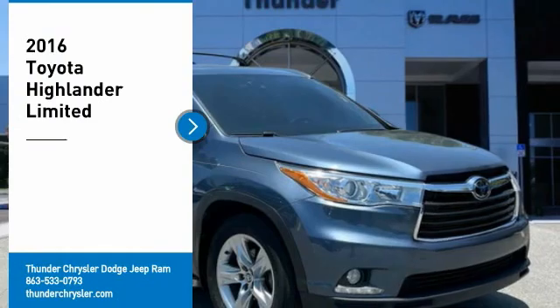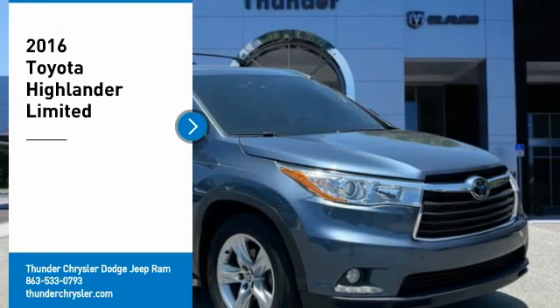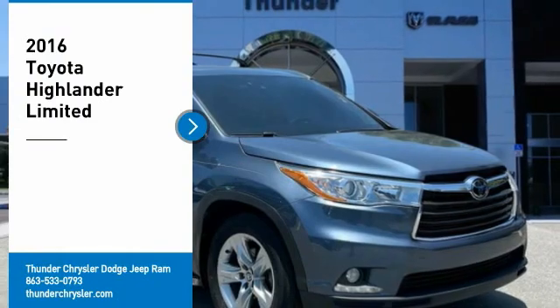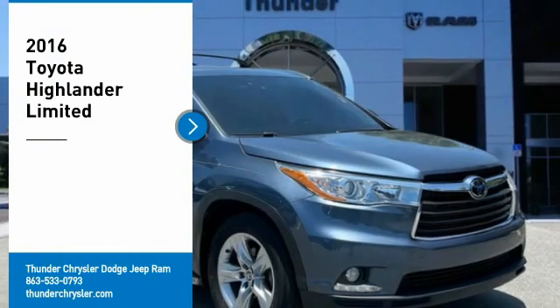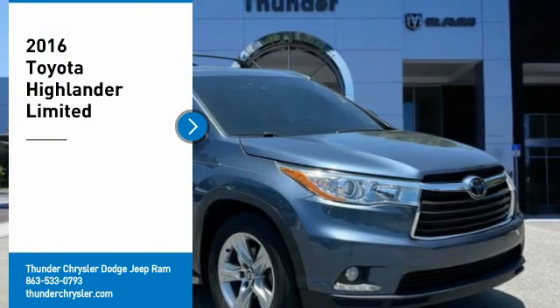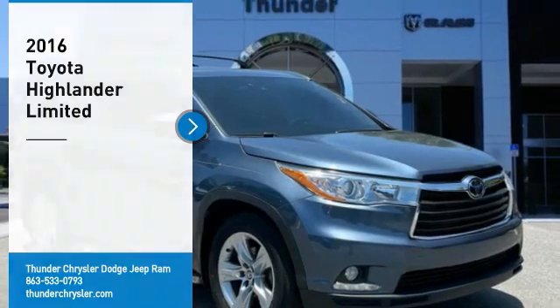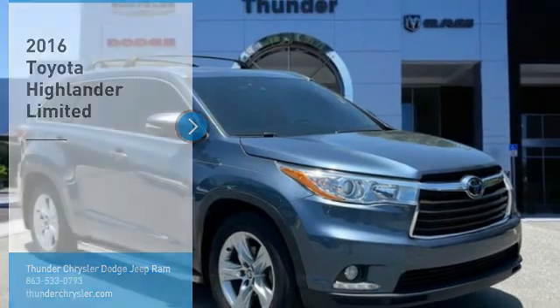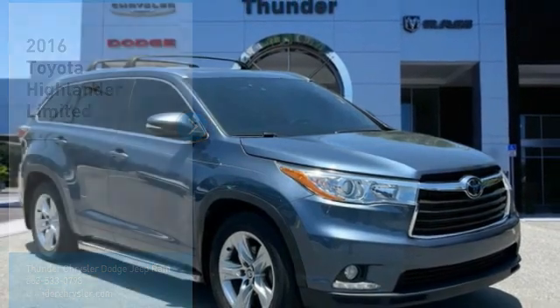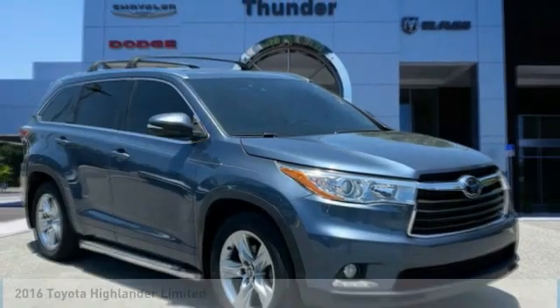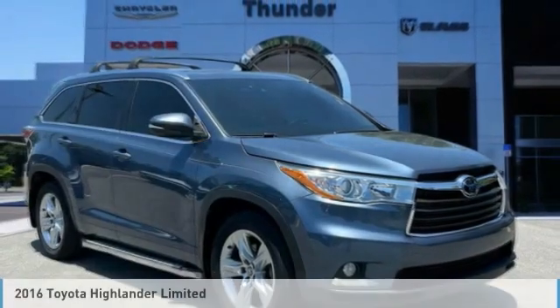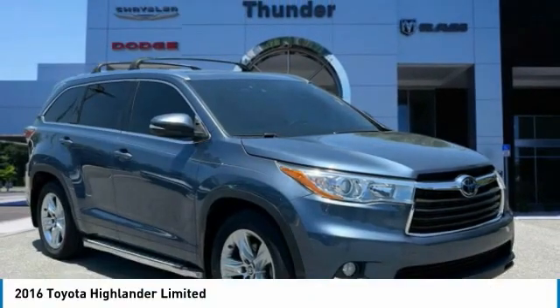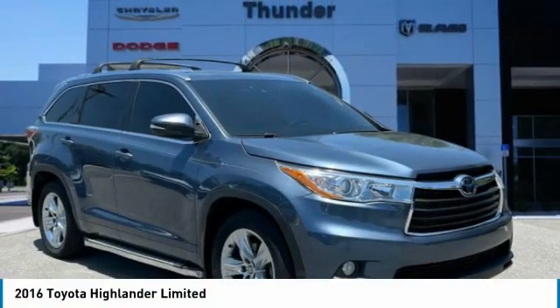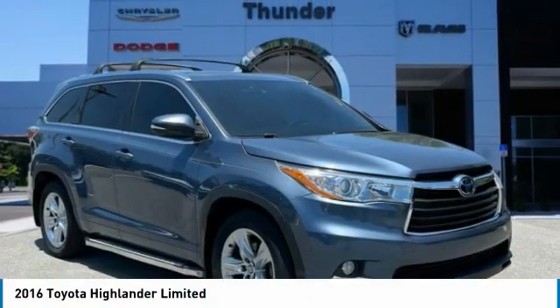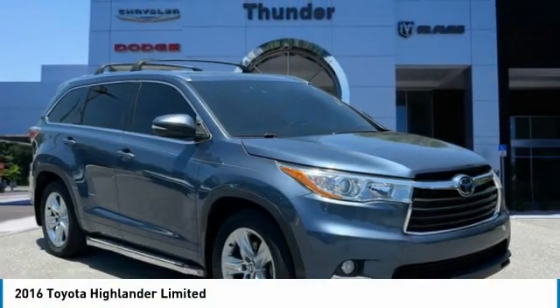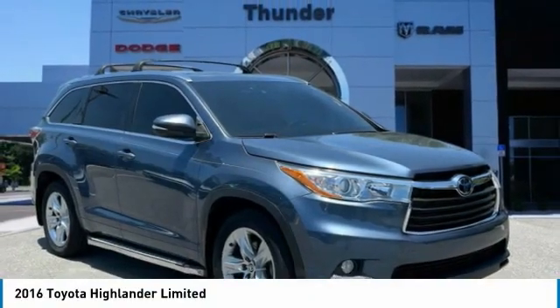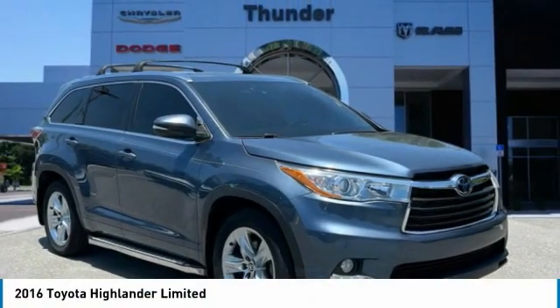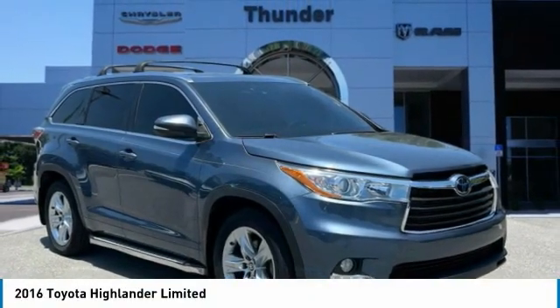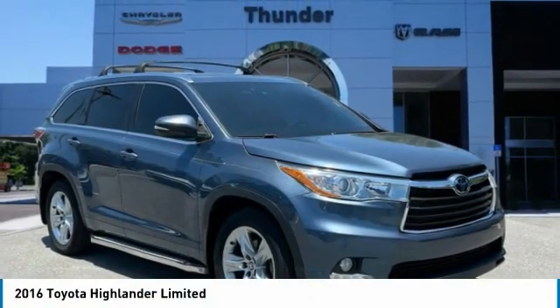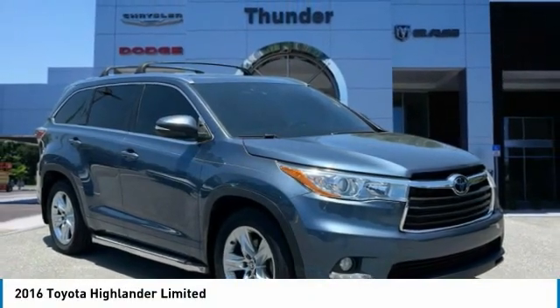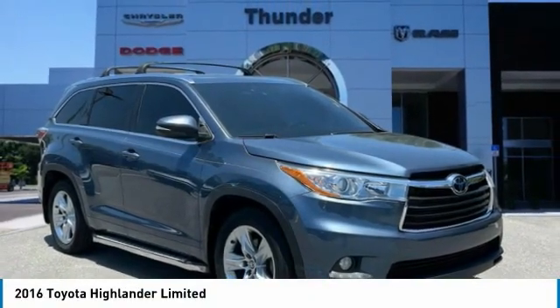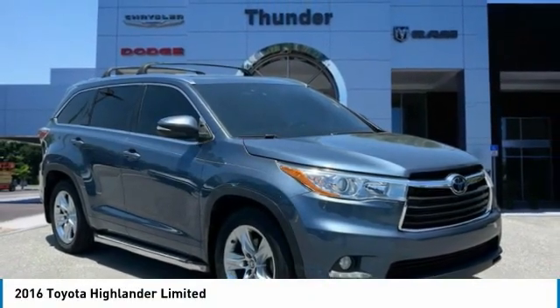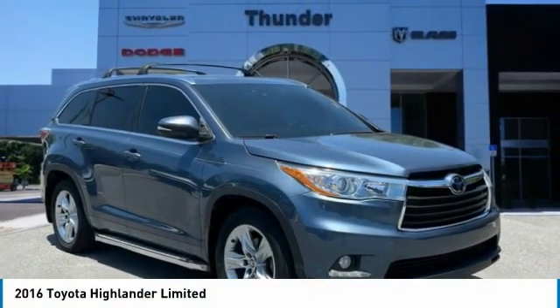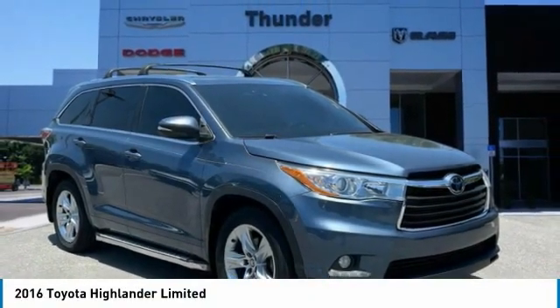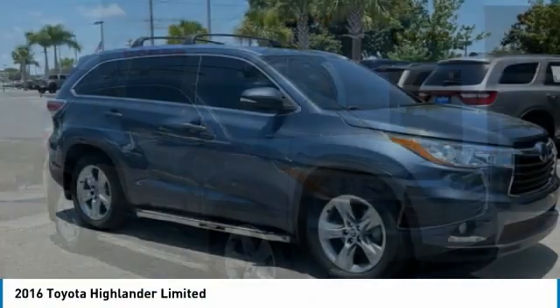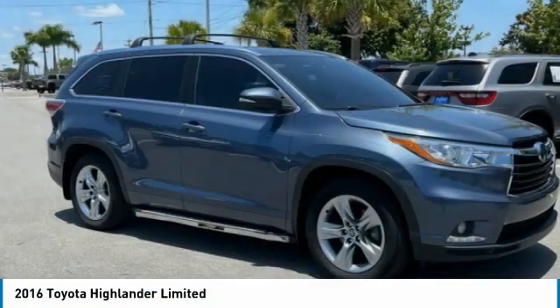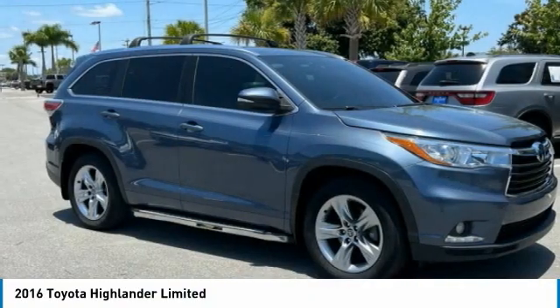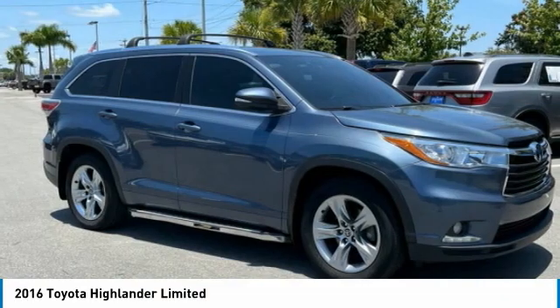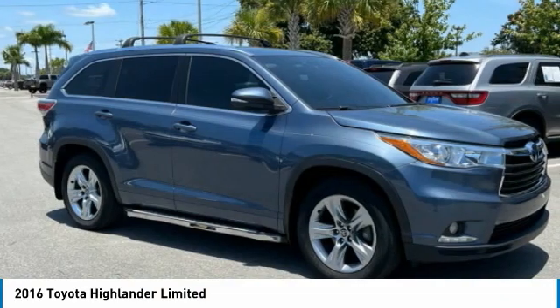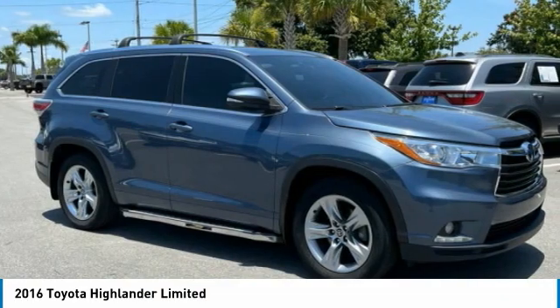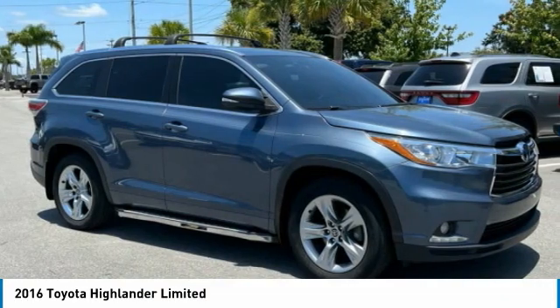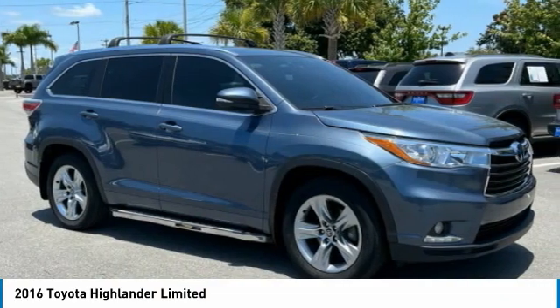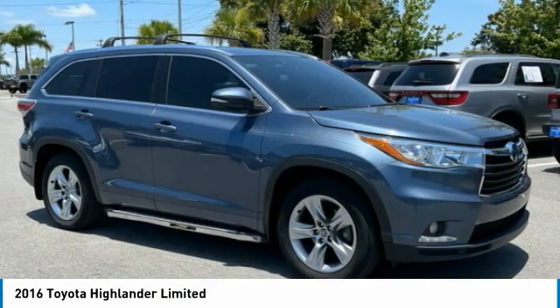Hi, and take a look at the 2016 Highlander. The Highlander is the SUV that's thought of everything.